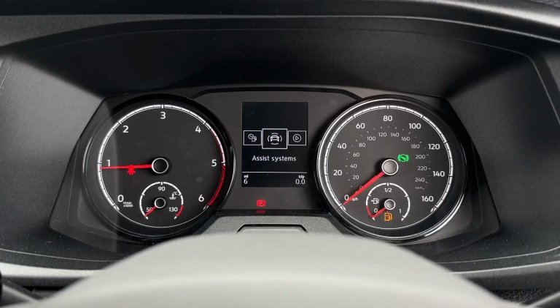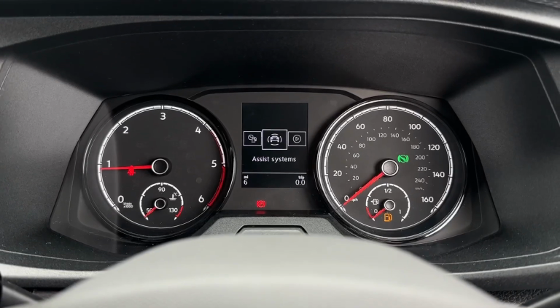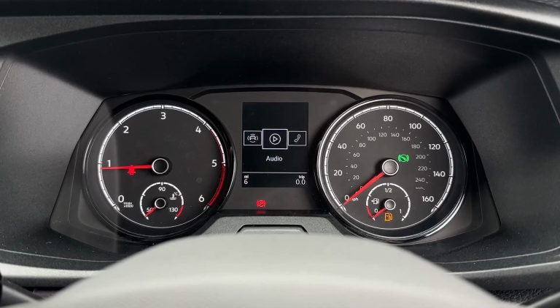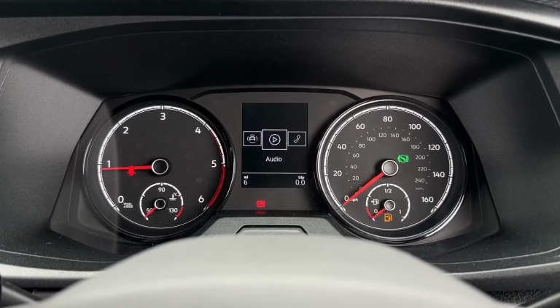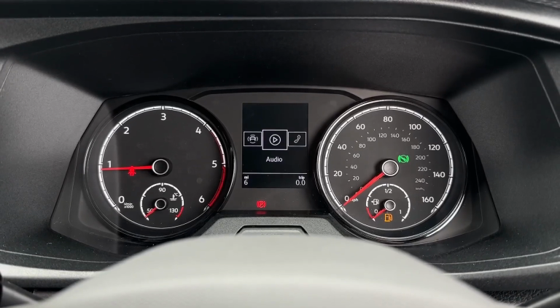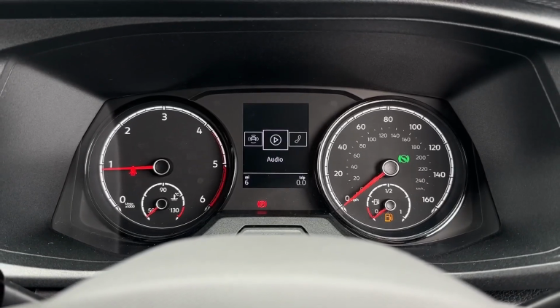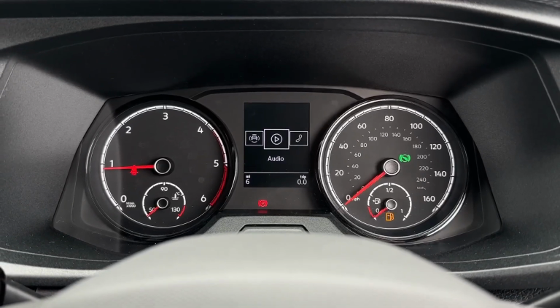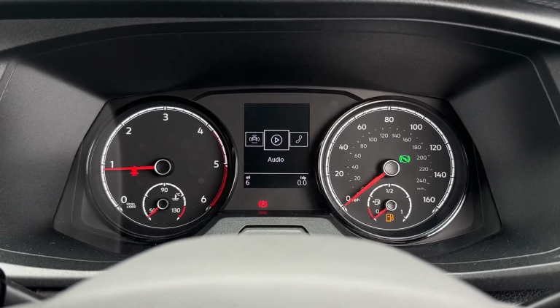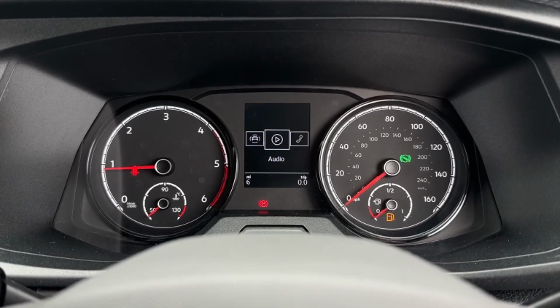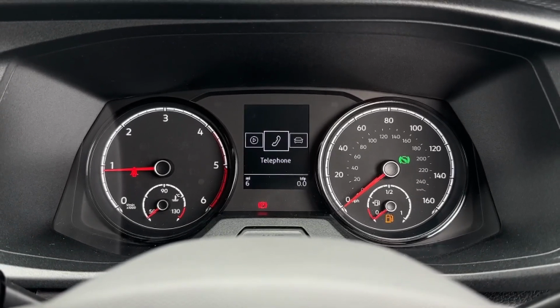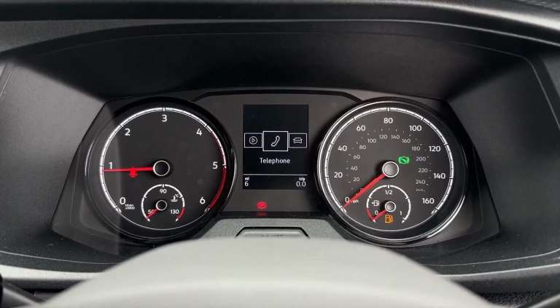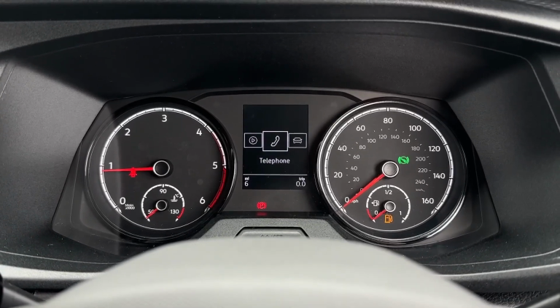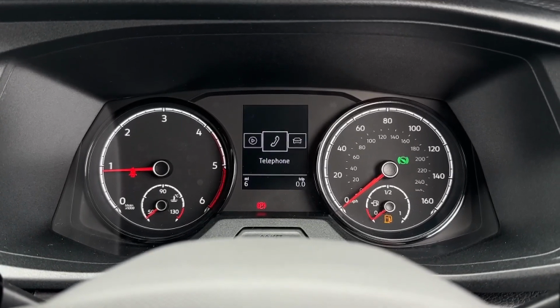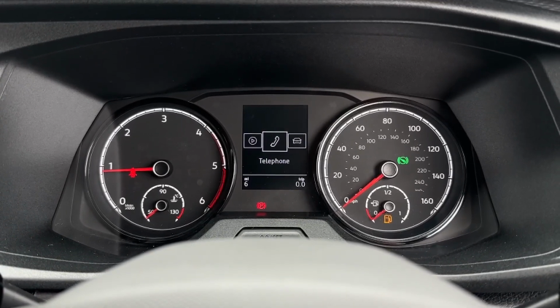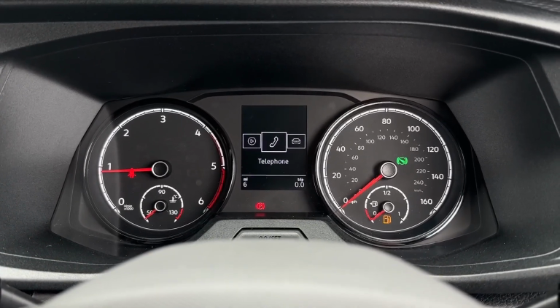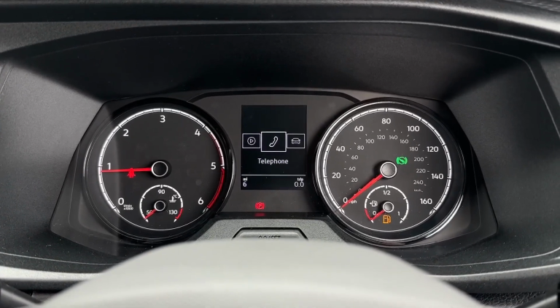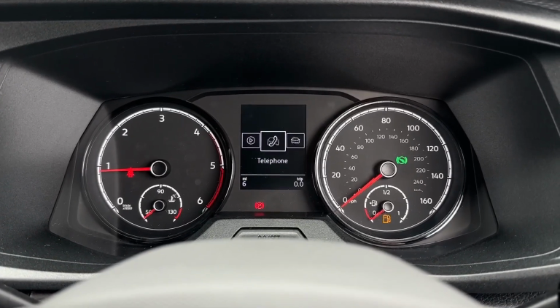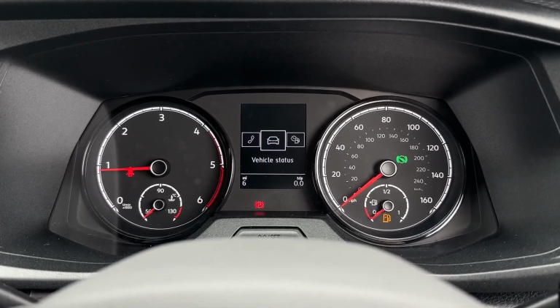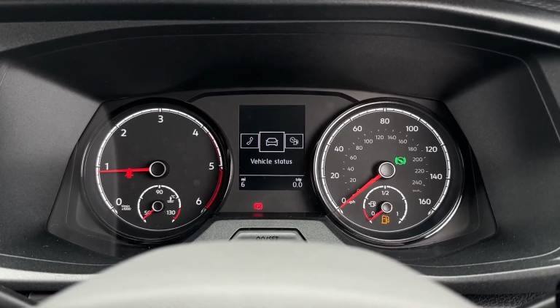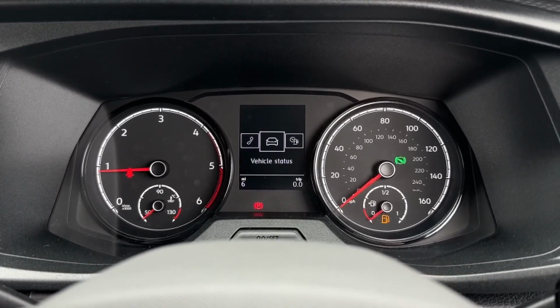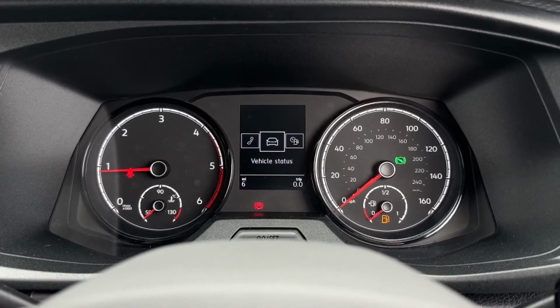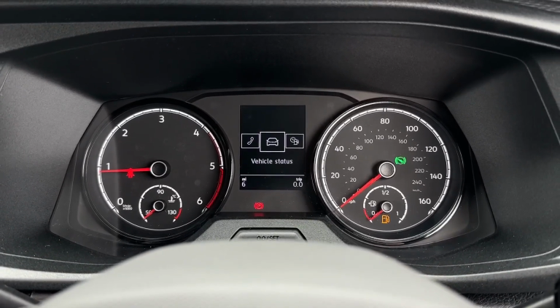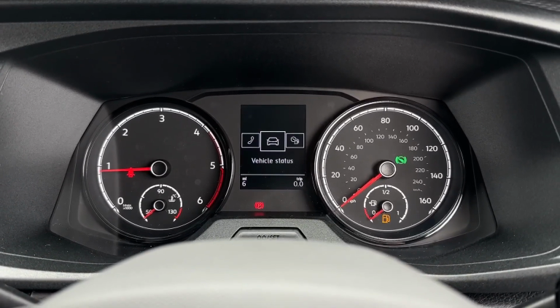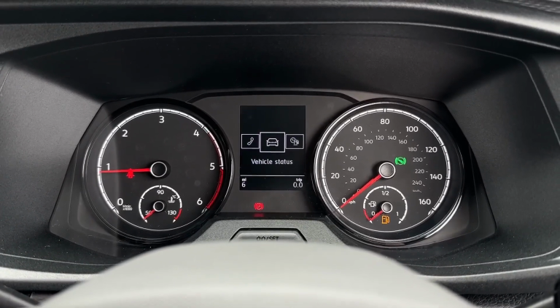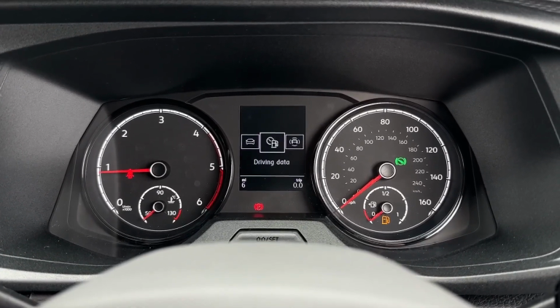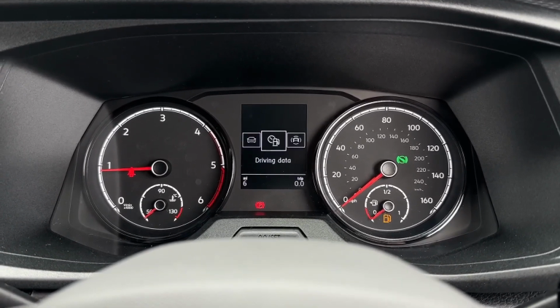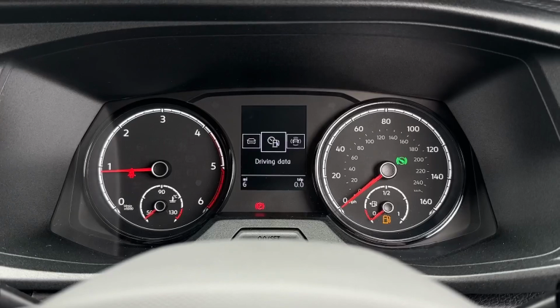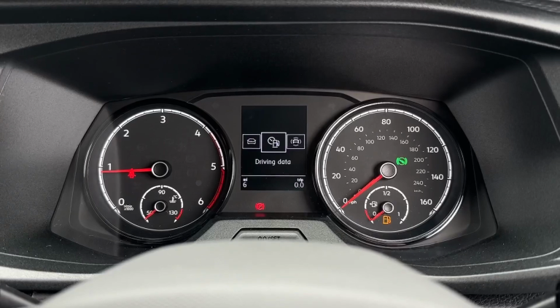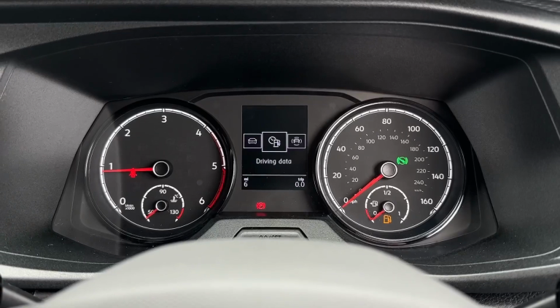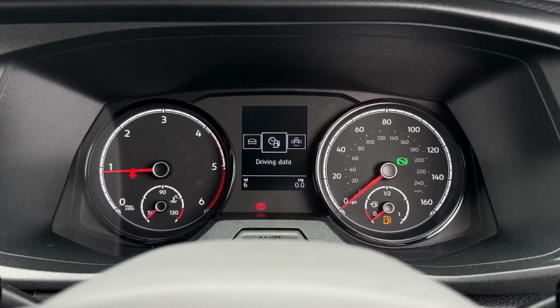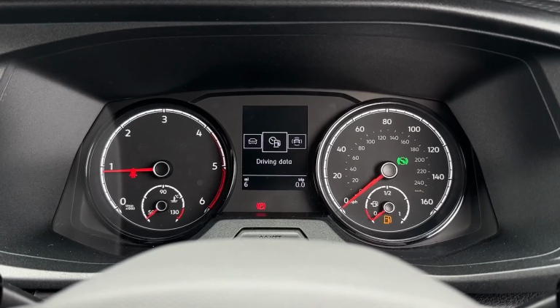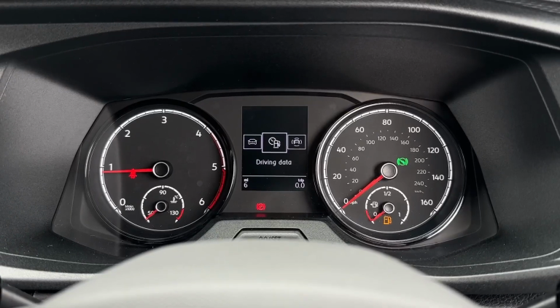Taking a look at the digital cockpit, we can view your assist systems, audio, telephone connectivity, vehicle status and driving data.